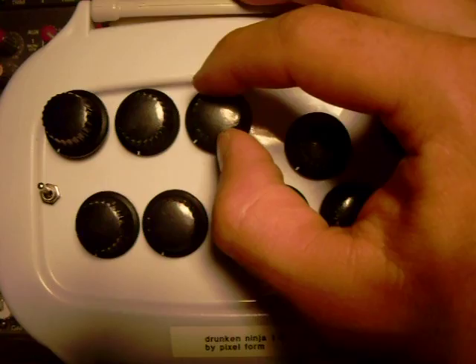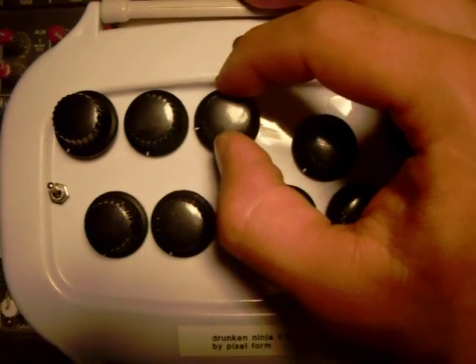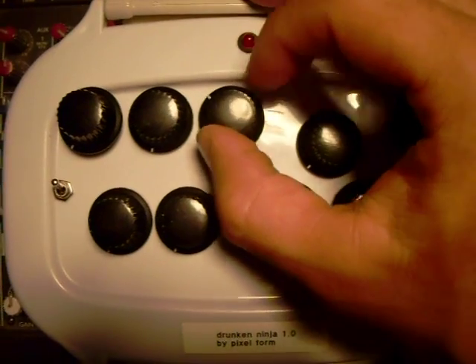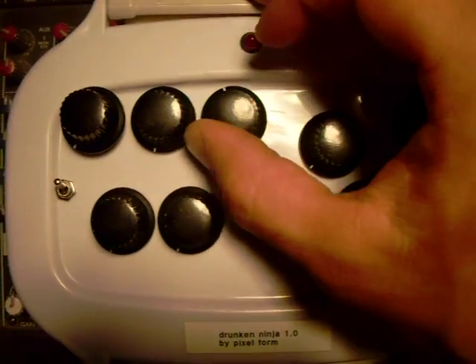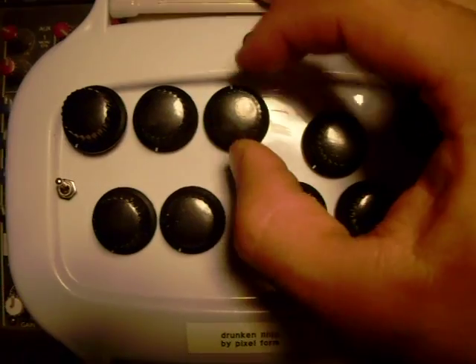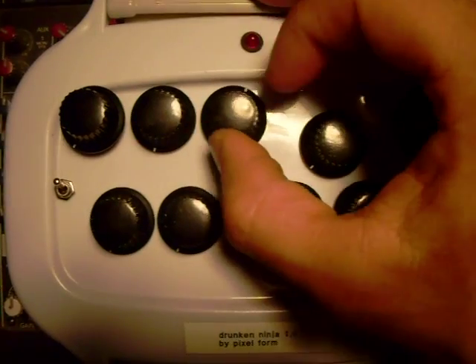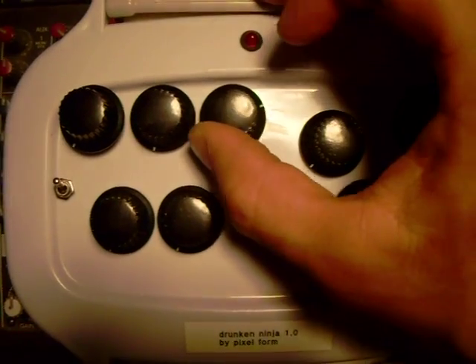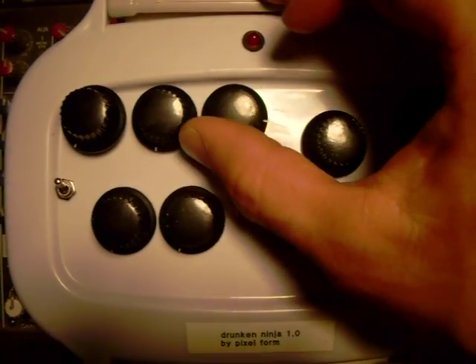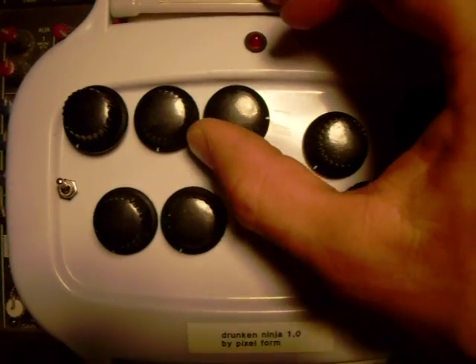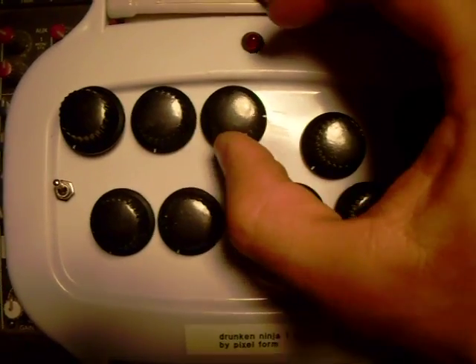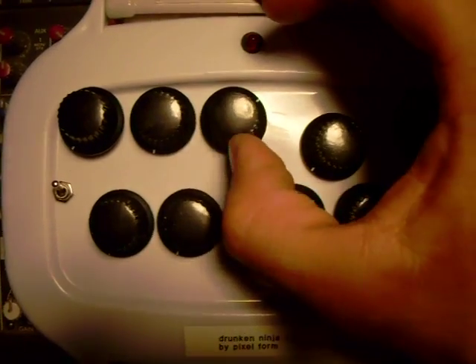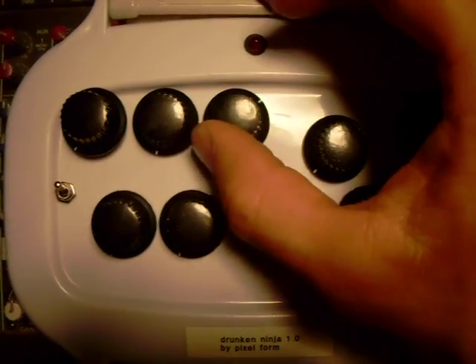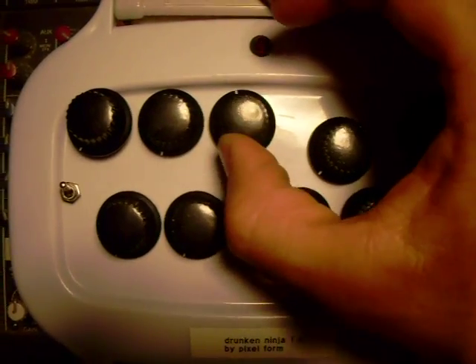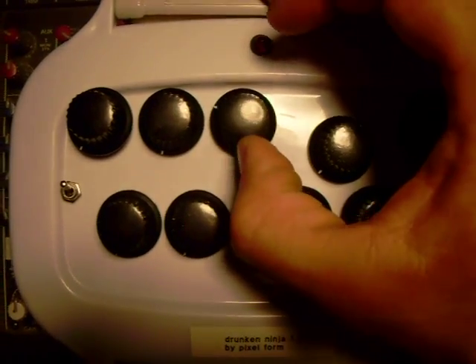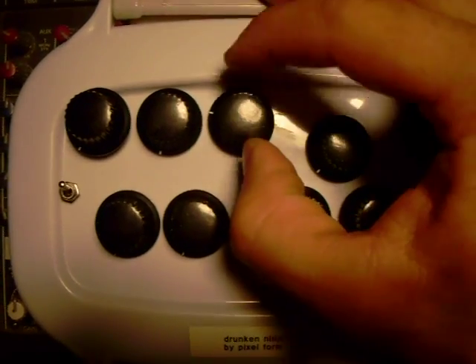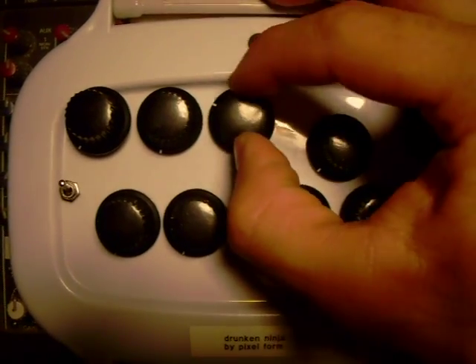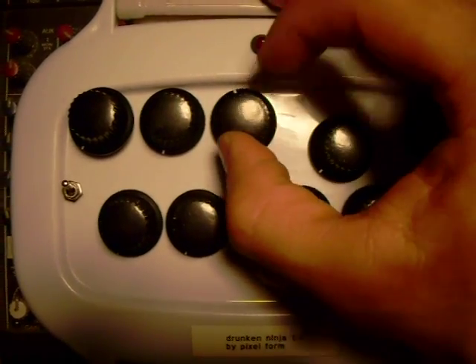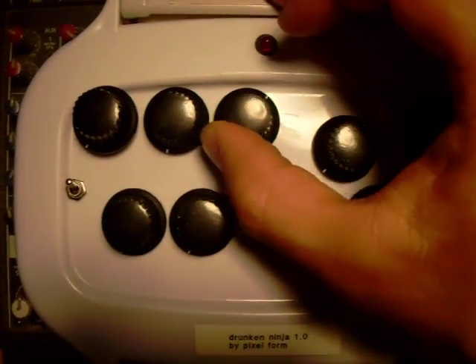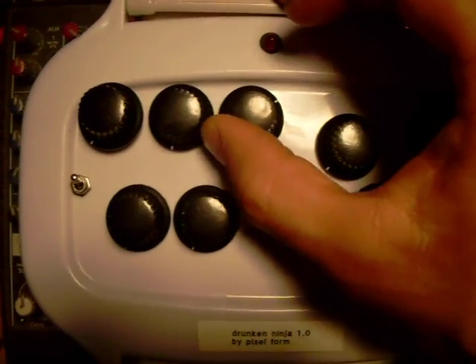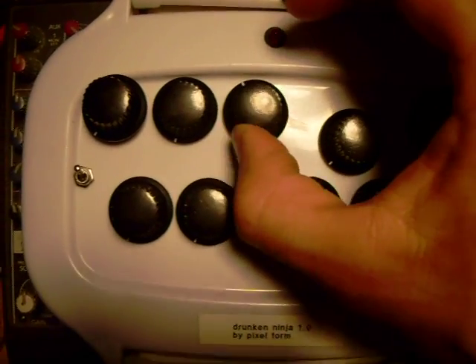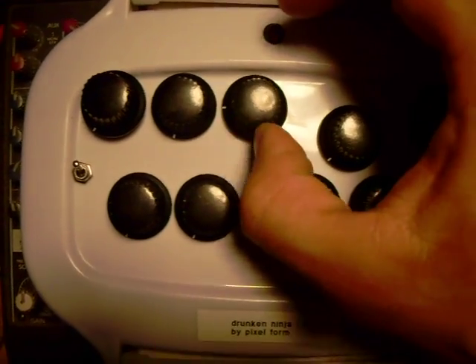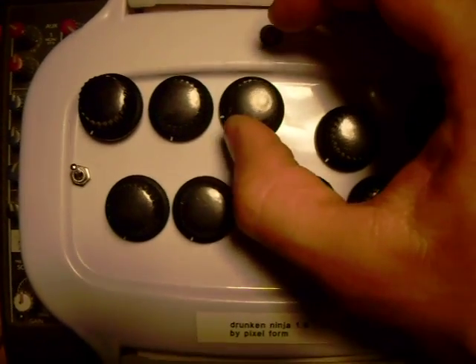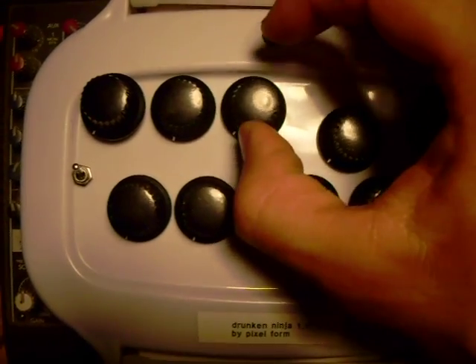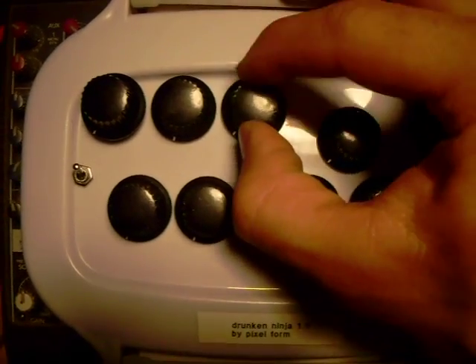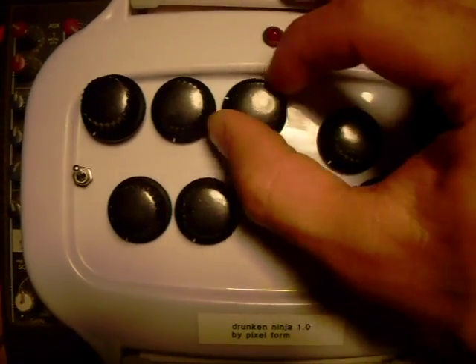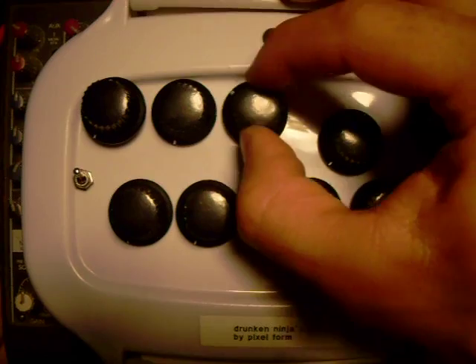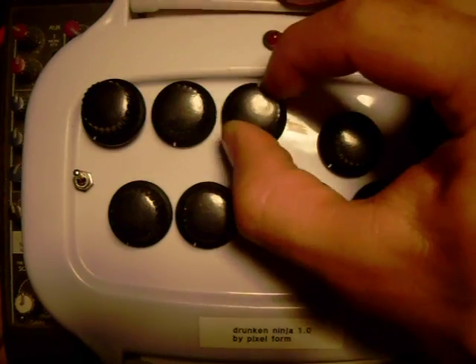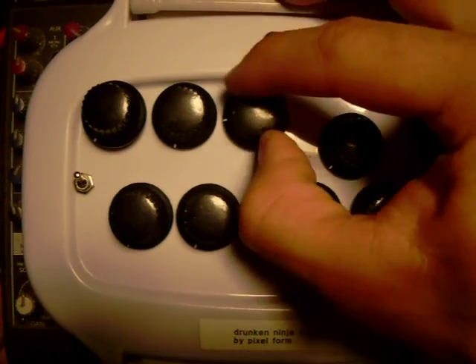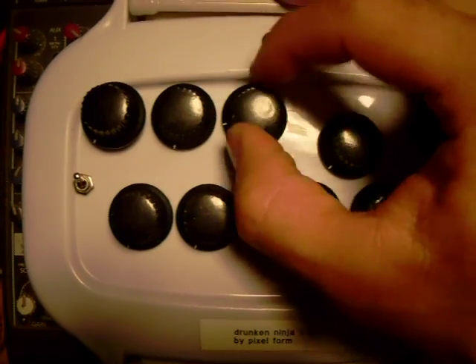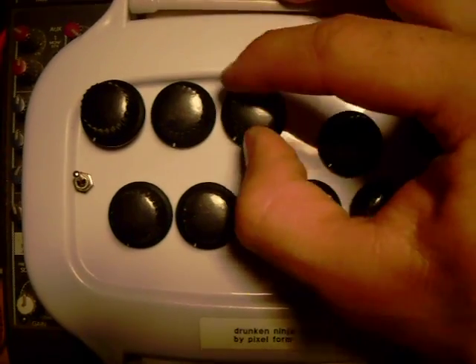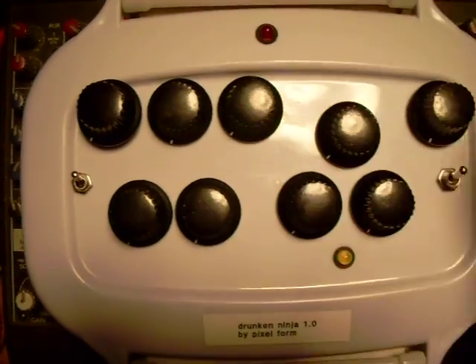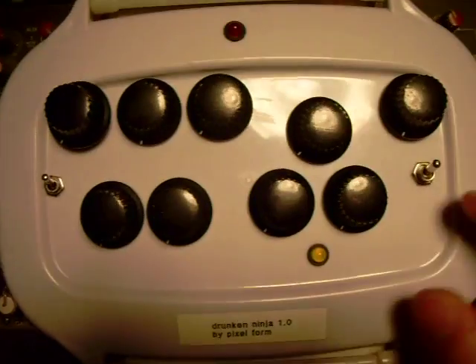And this is kind of like an adjustable feedback. It just takes the output and funnels it right back into the input, so you get a little bit of a mixer feedback effect.